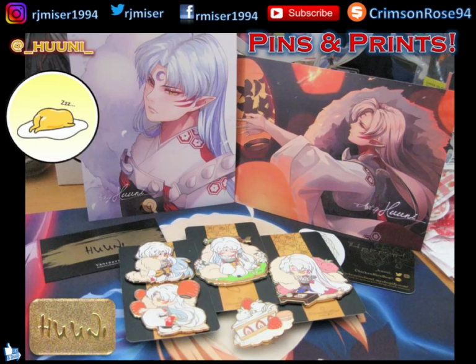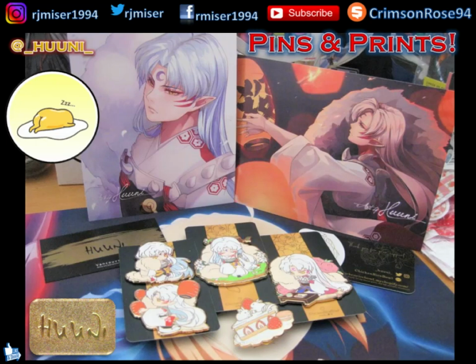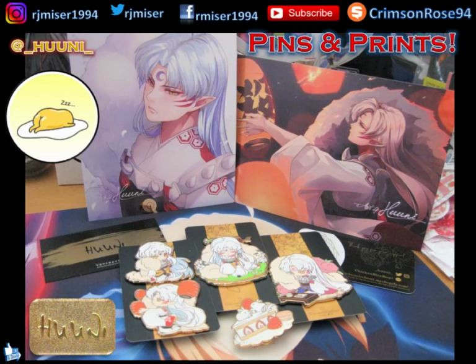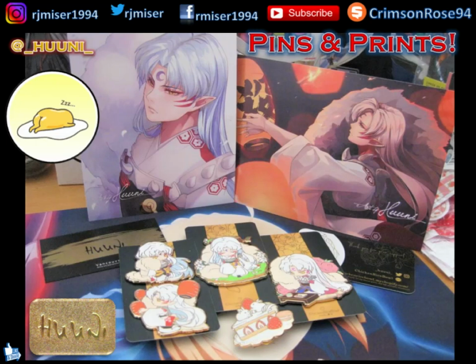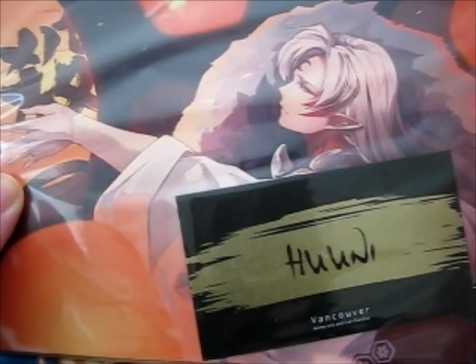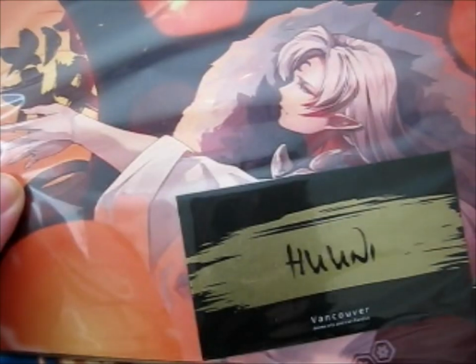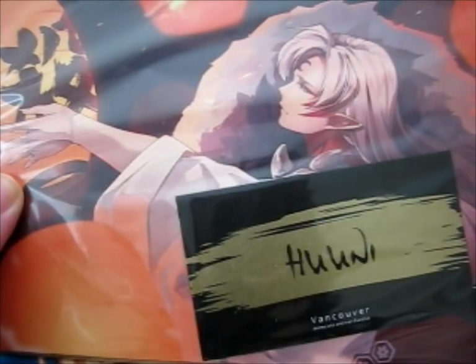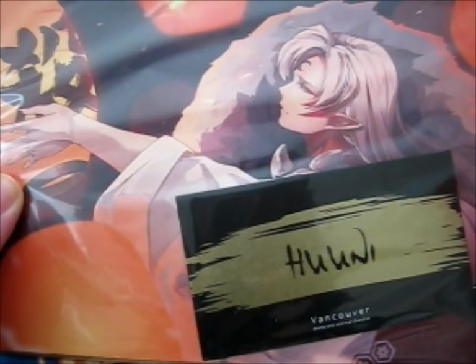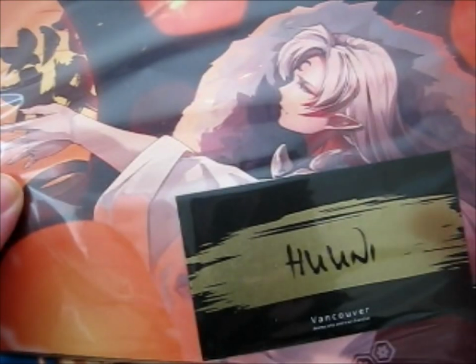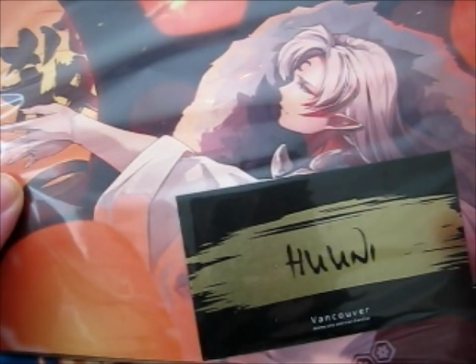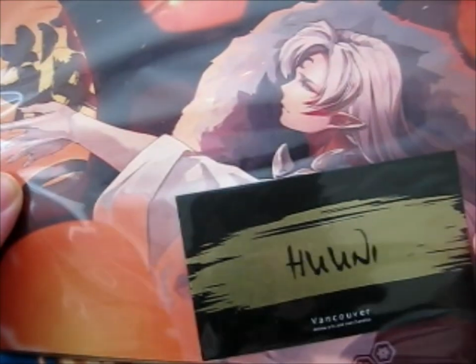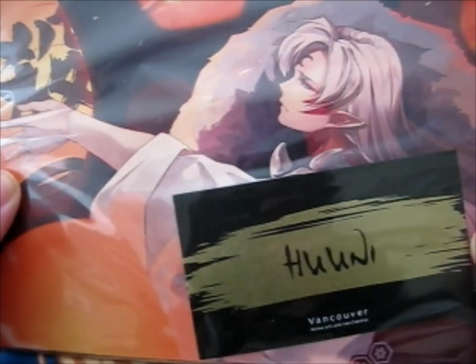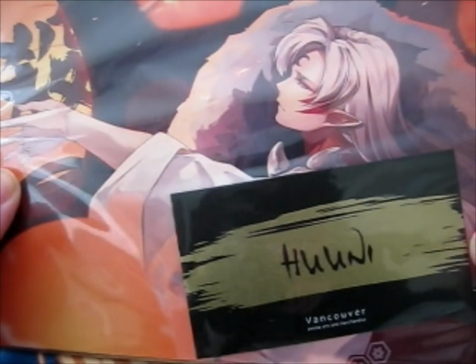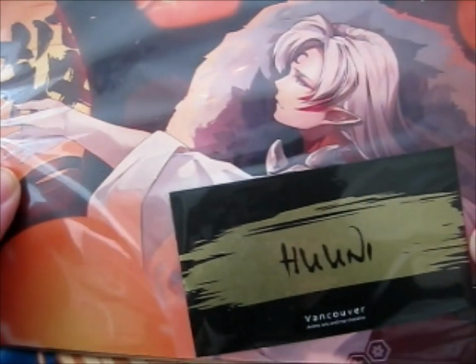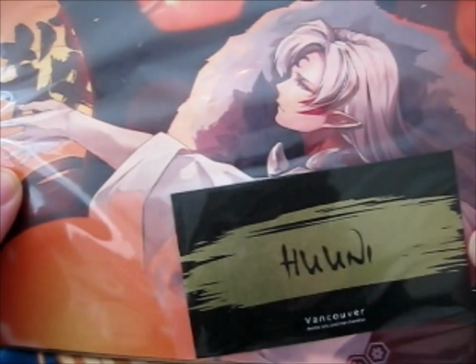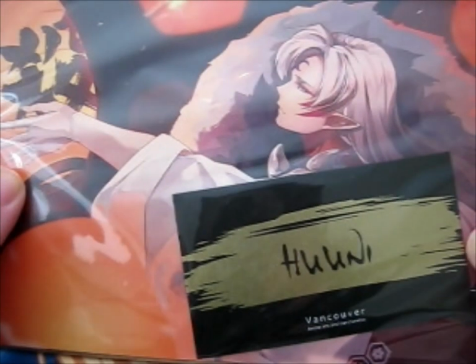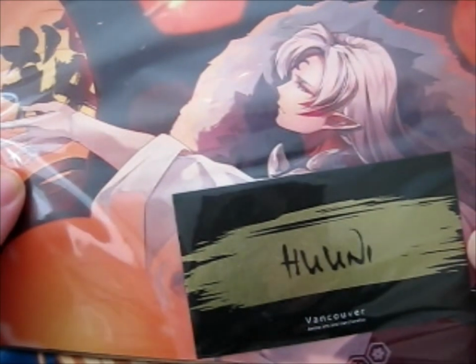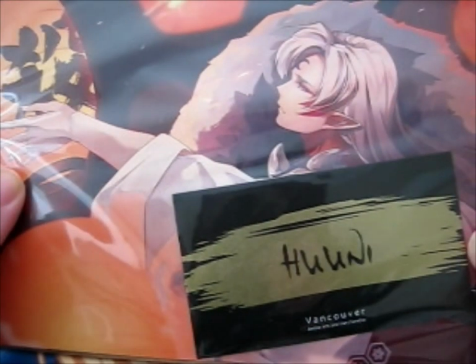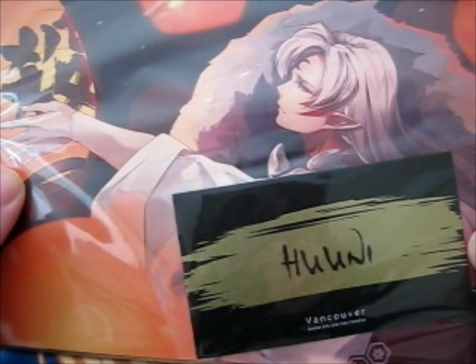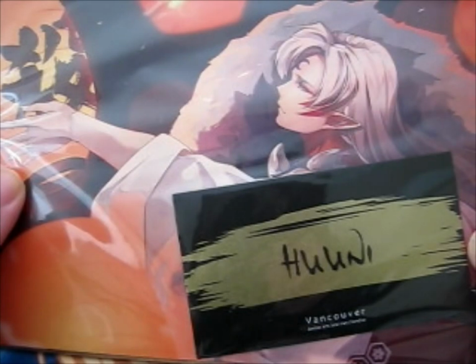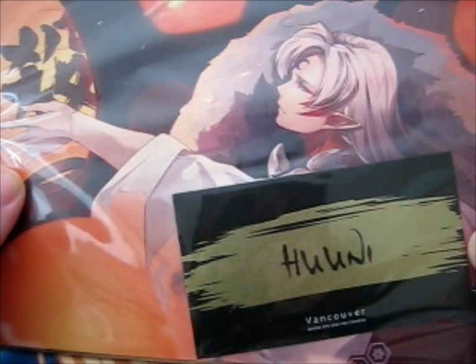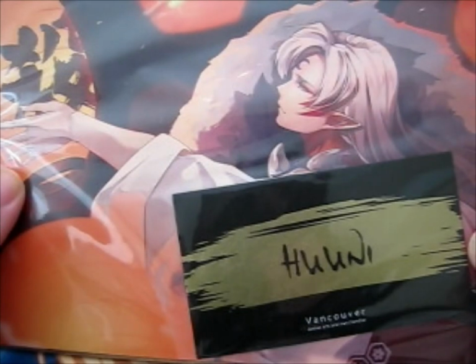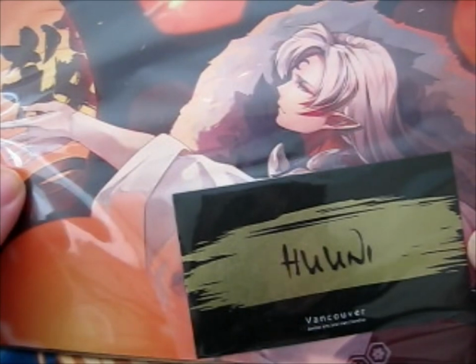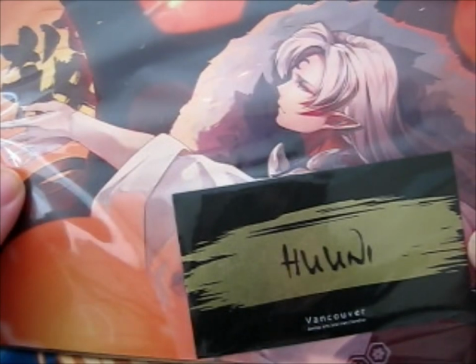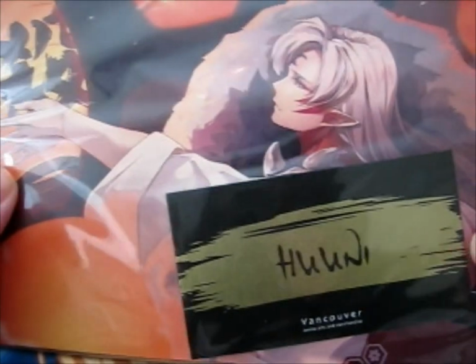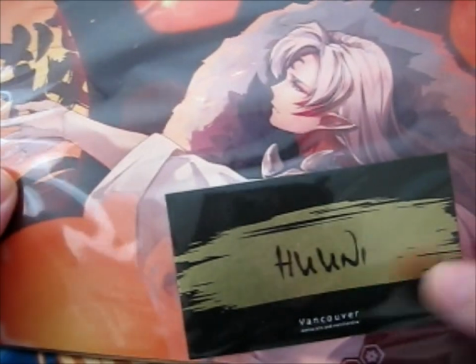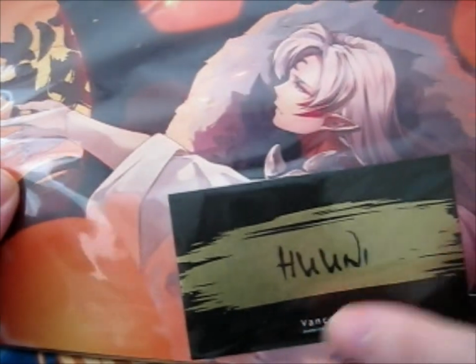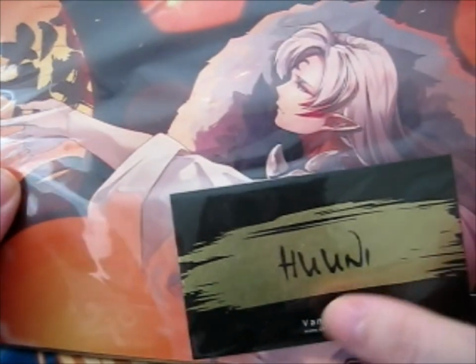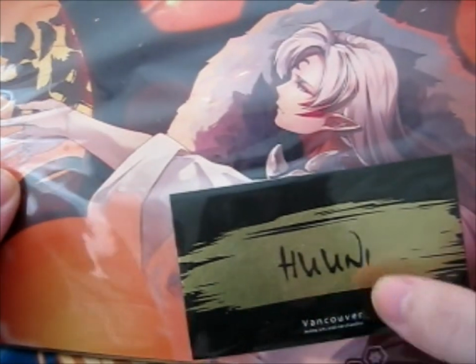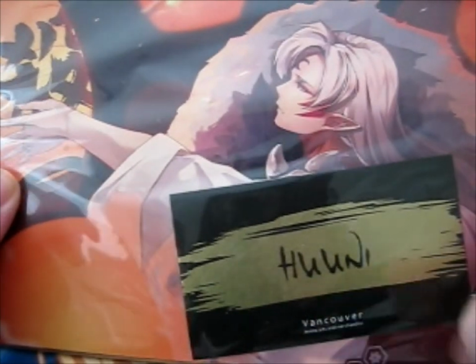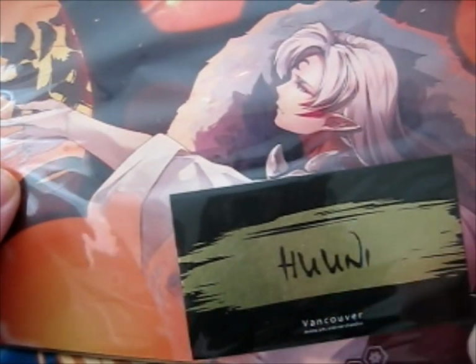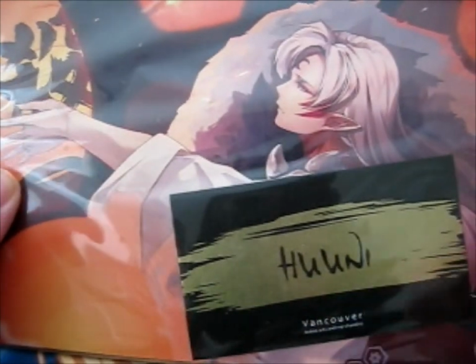We're here in this package. This is from Huni.